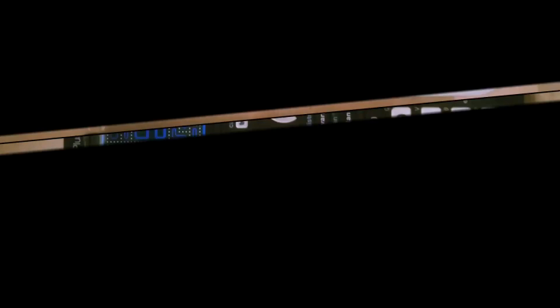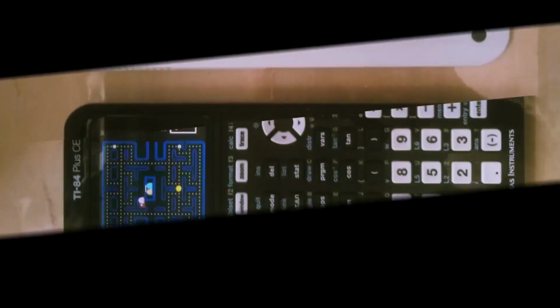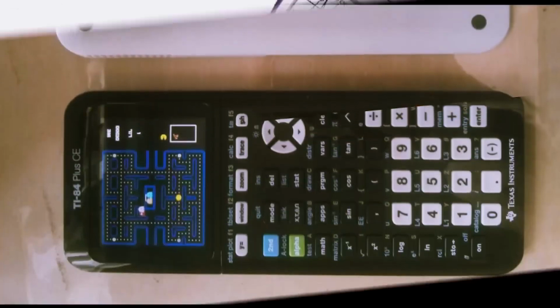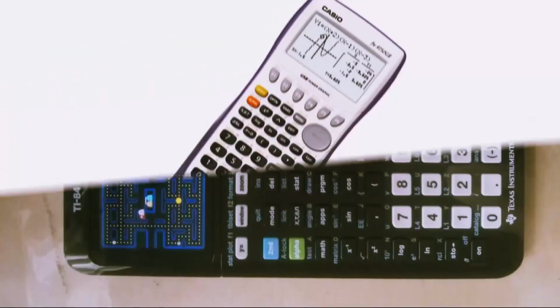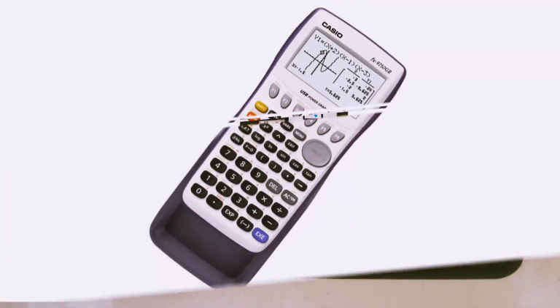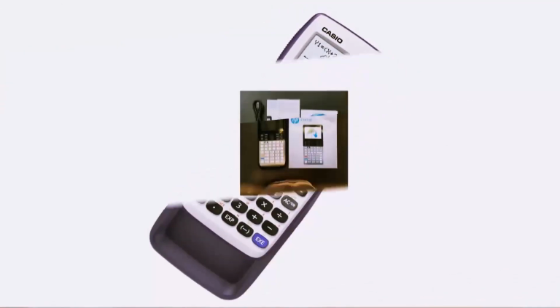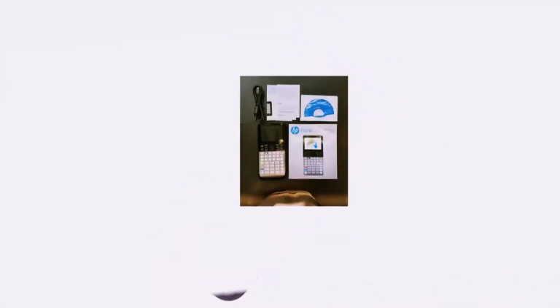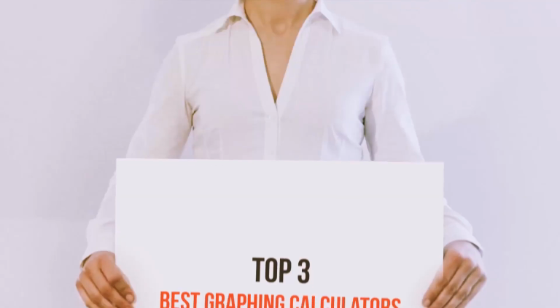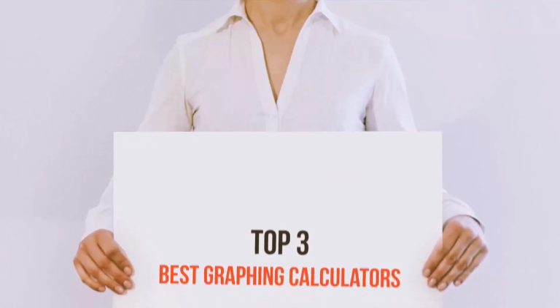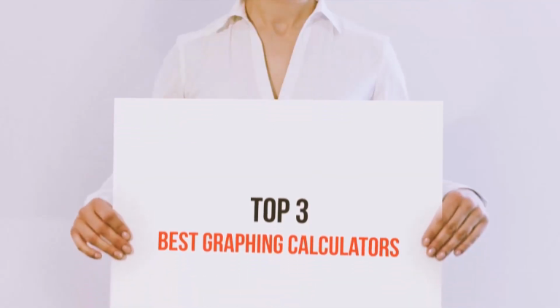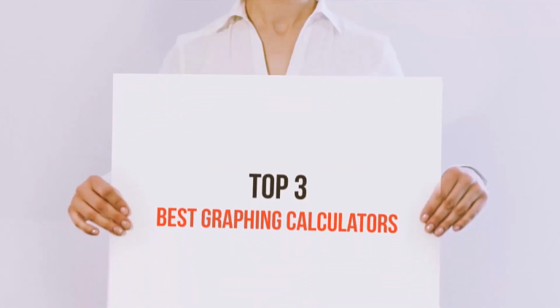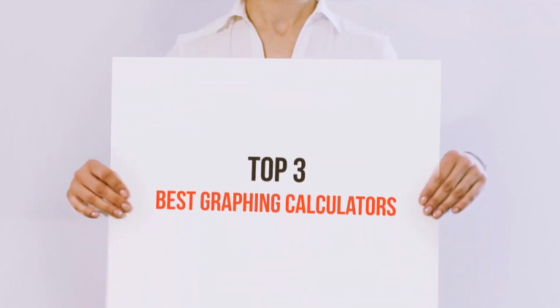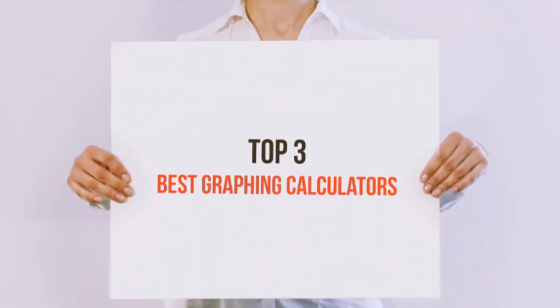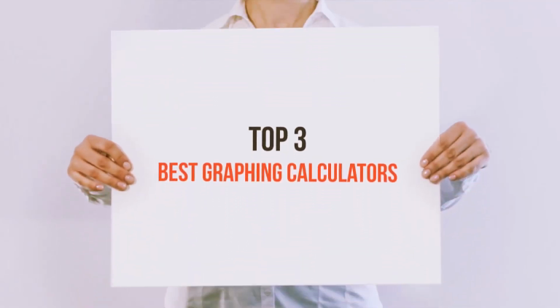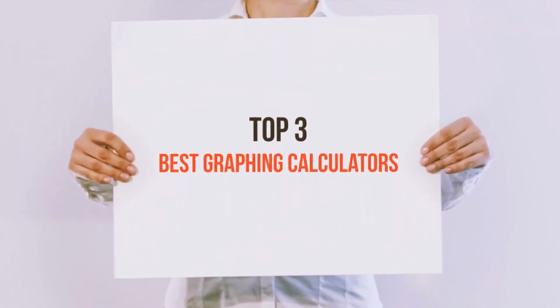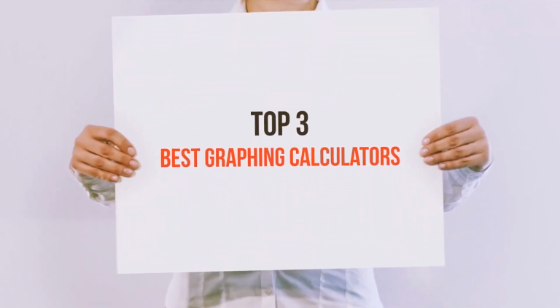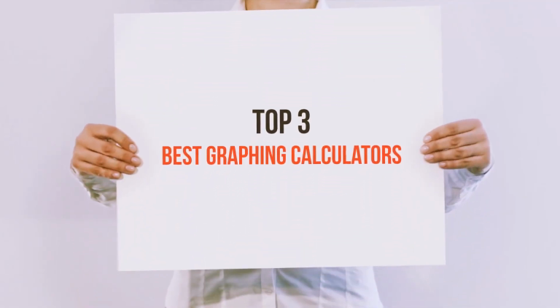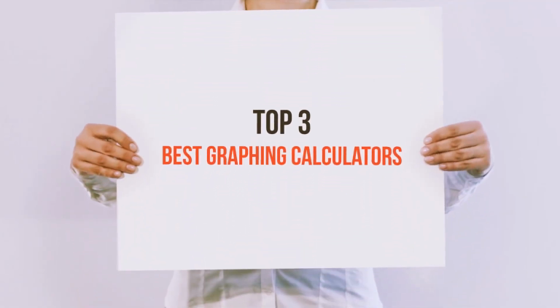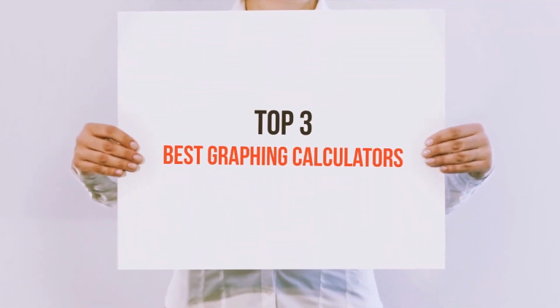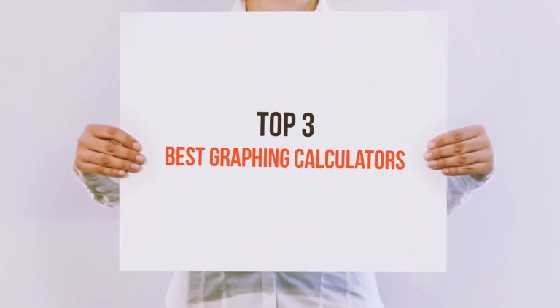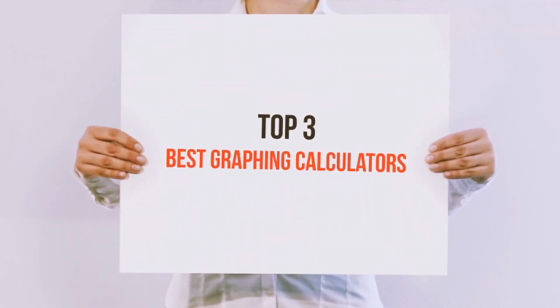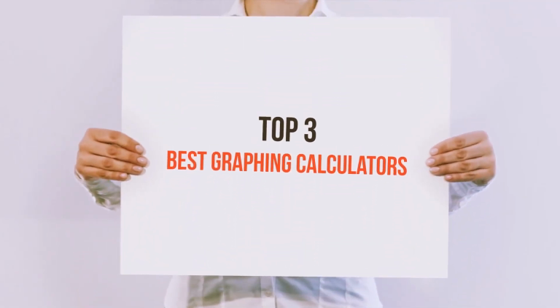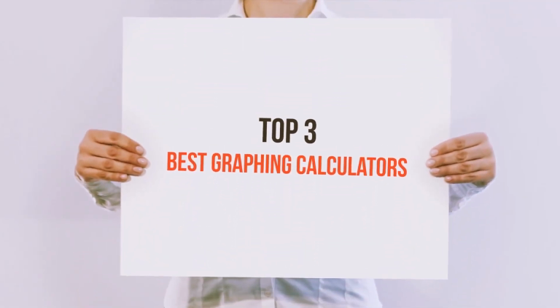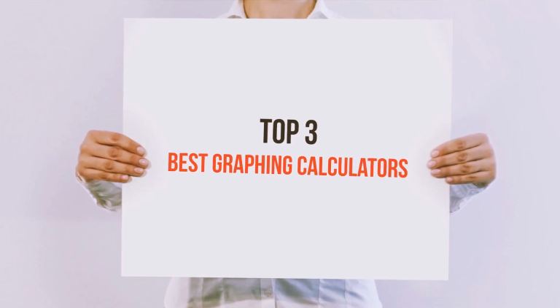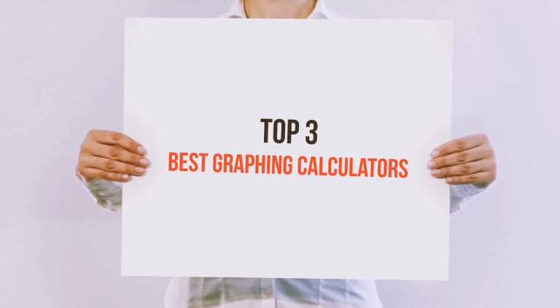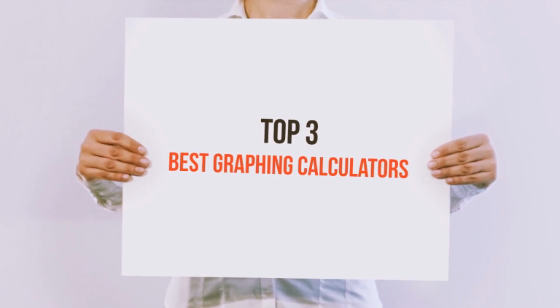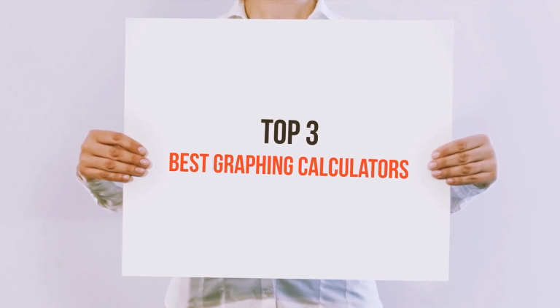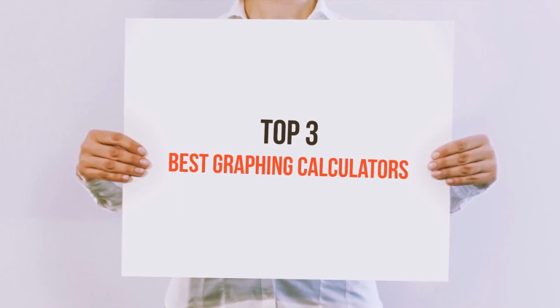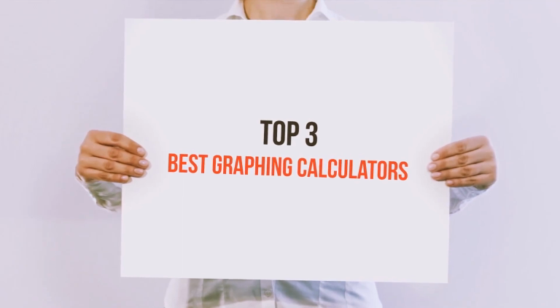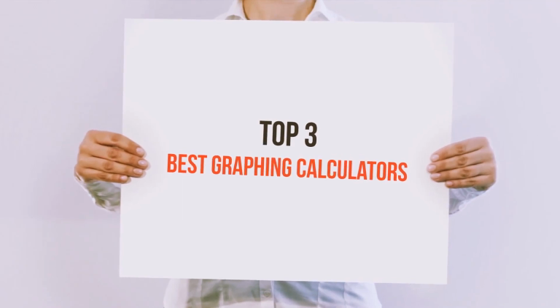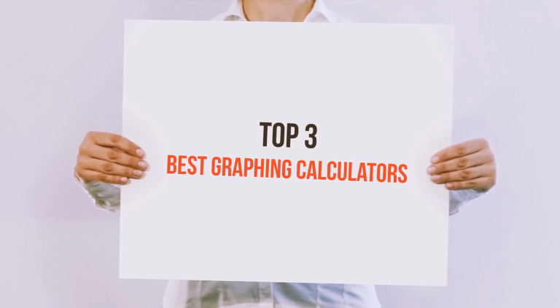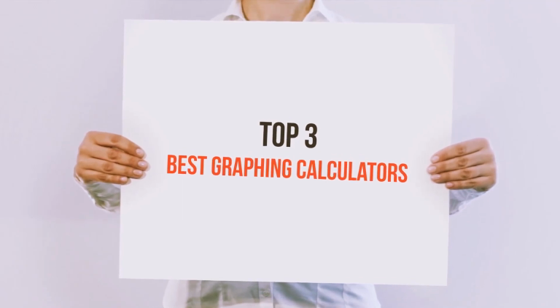Hello guys, welcome back to my channel. Today I'm gonna talk about top 3 best graphing calculators.